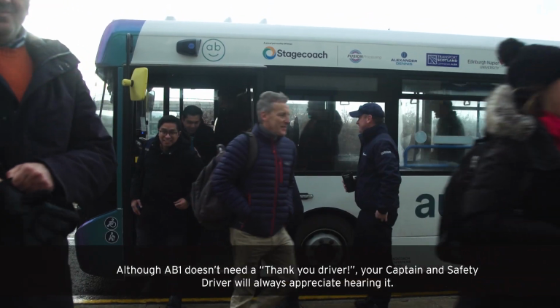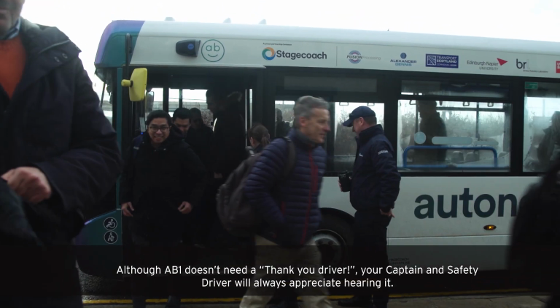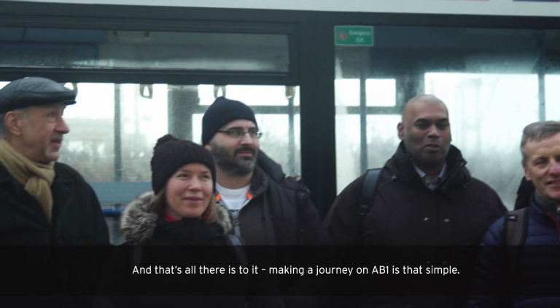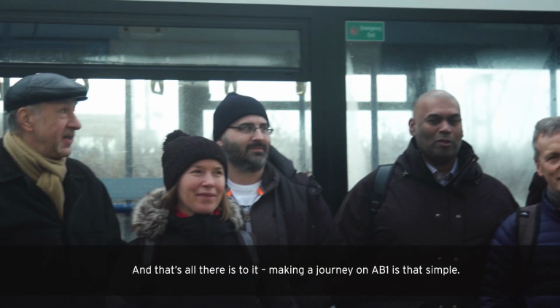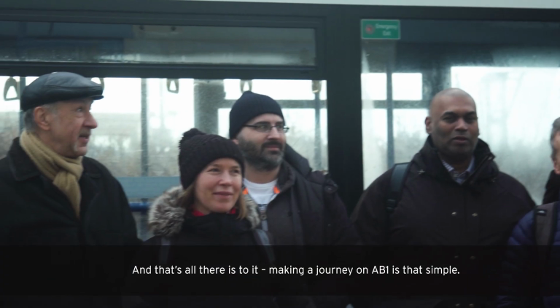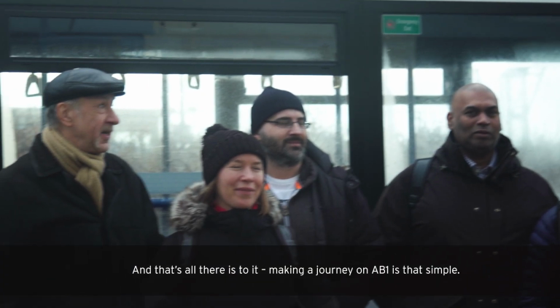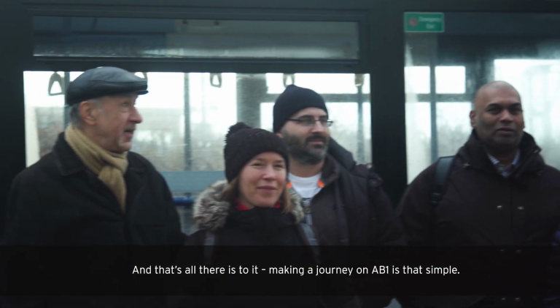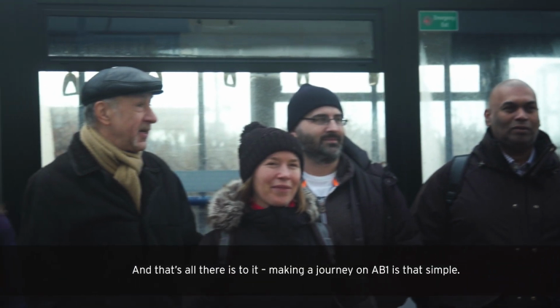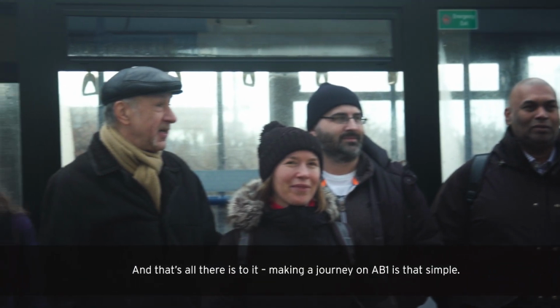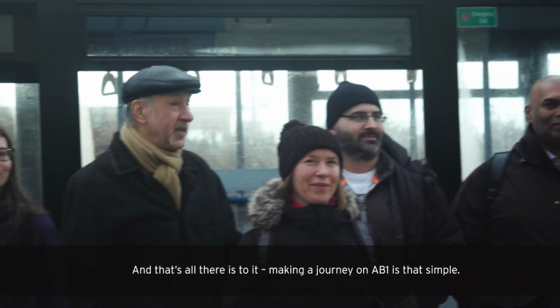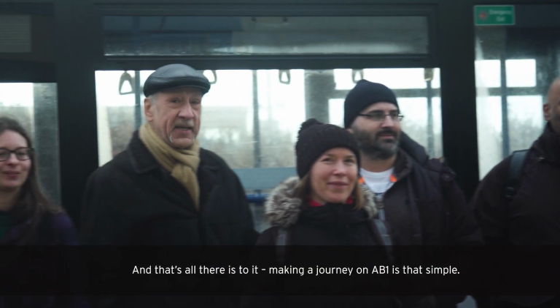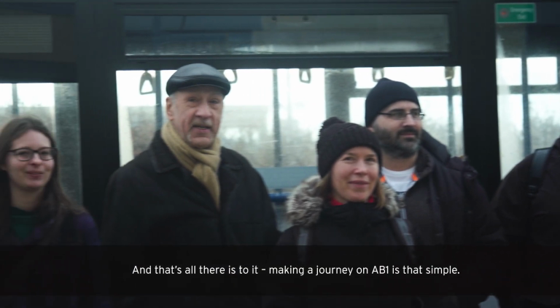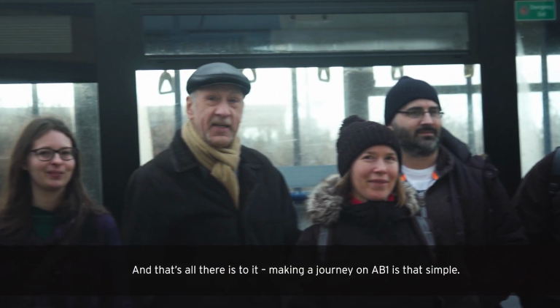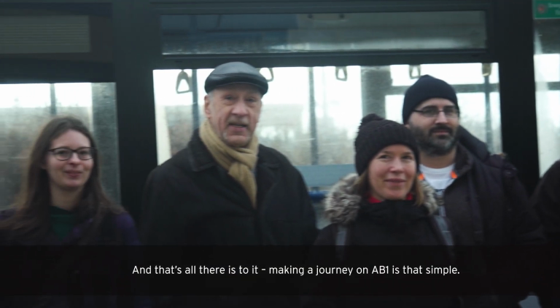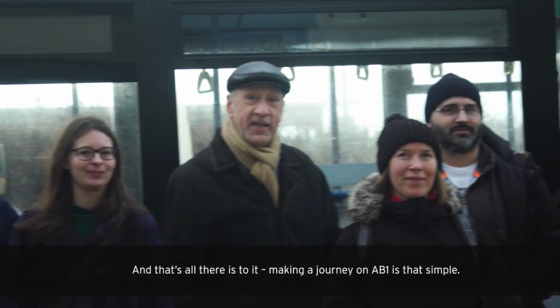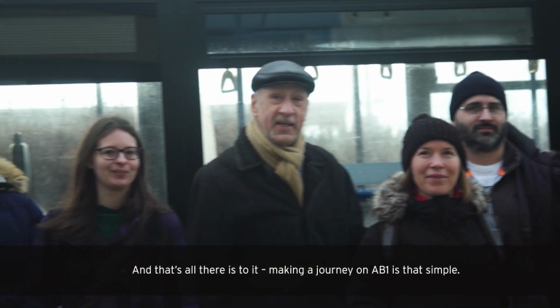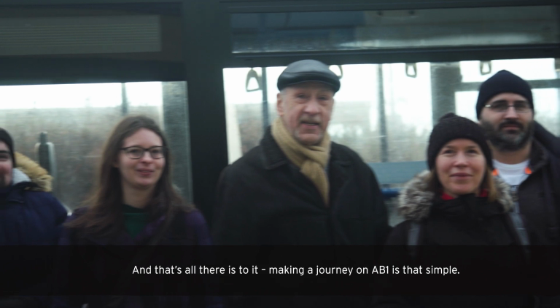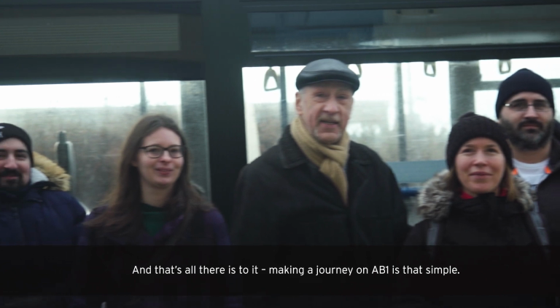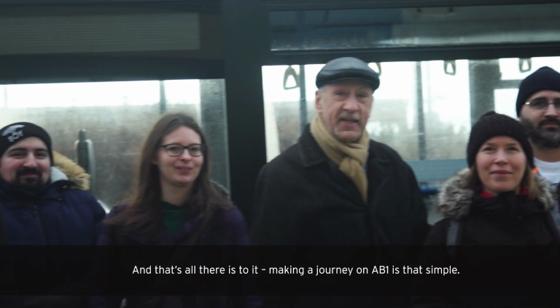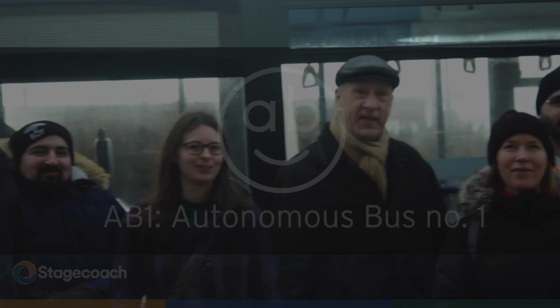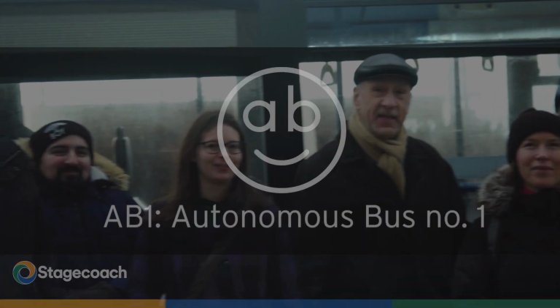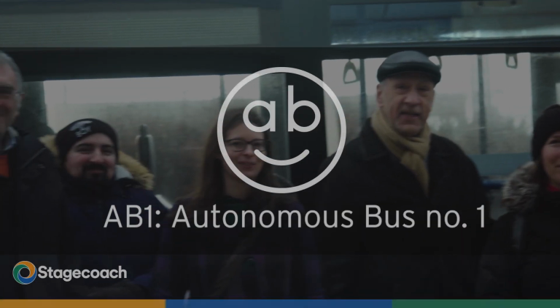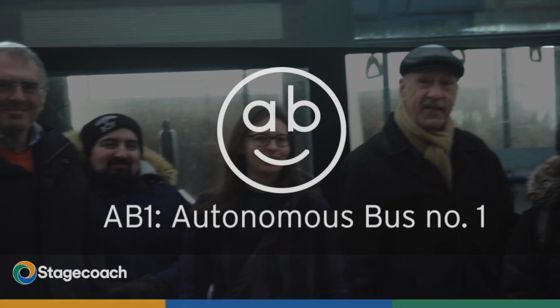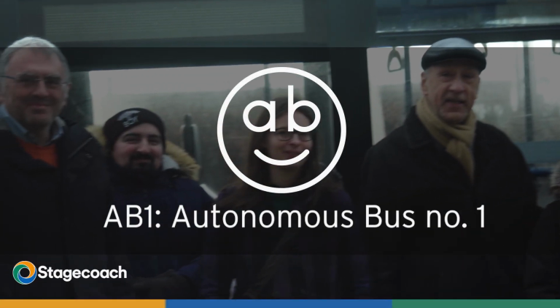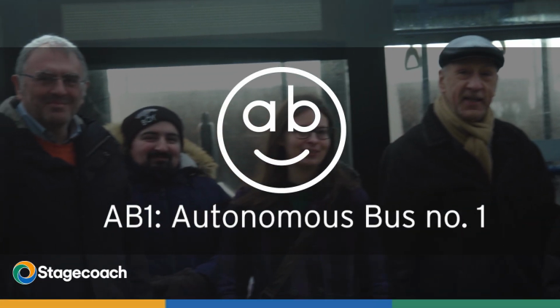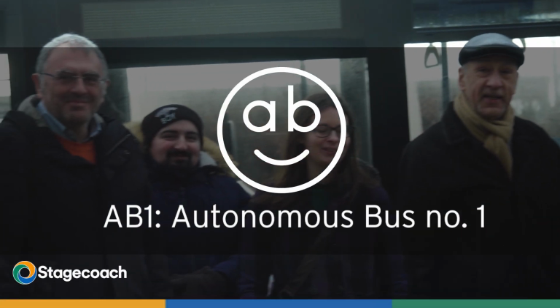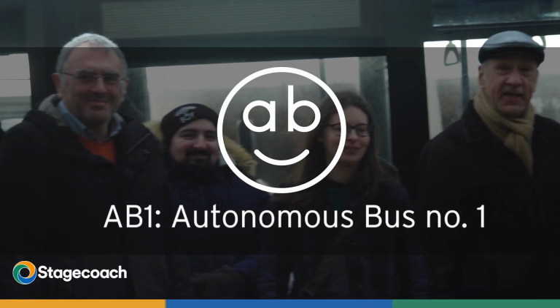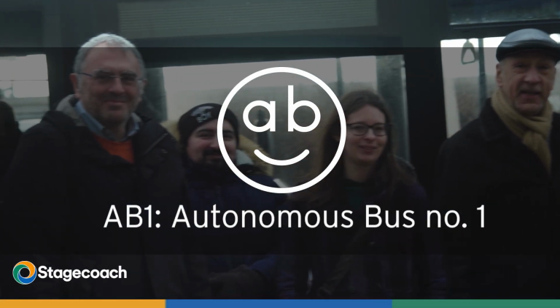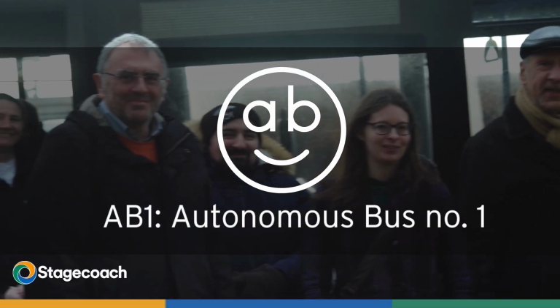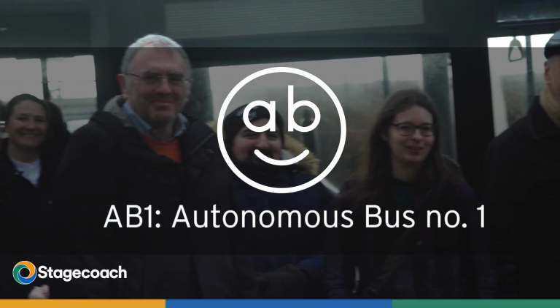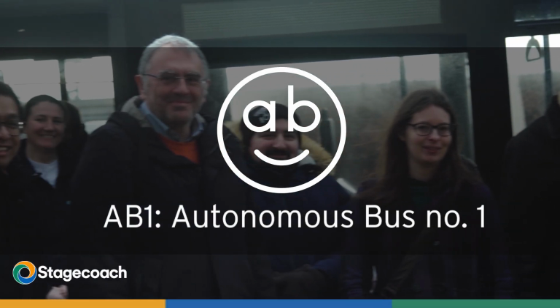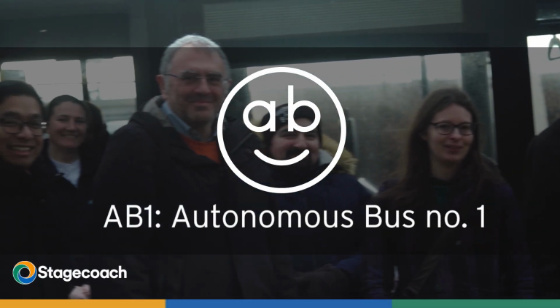And that's all there is to it. Making a journey on Abbey is that simple. Abbey — the UK's first autonomous bus service.